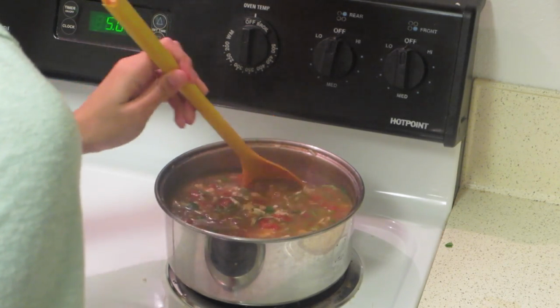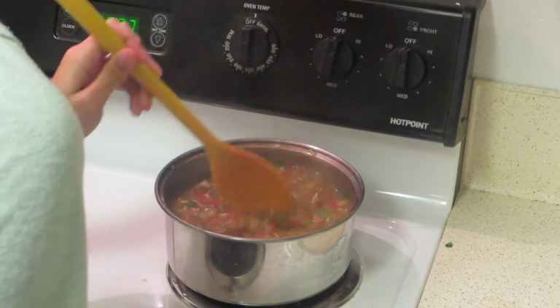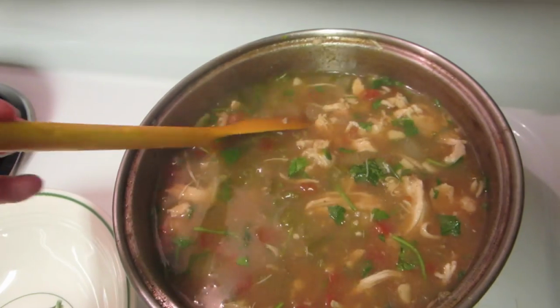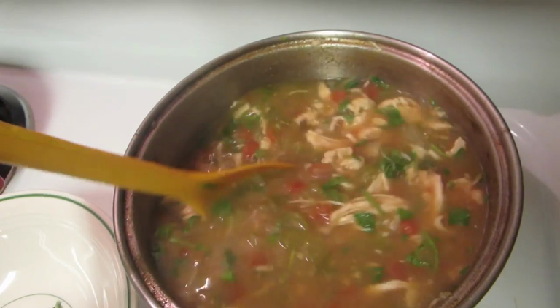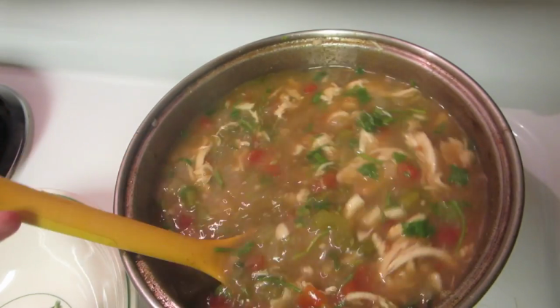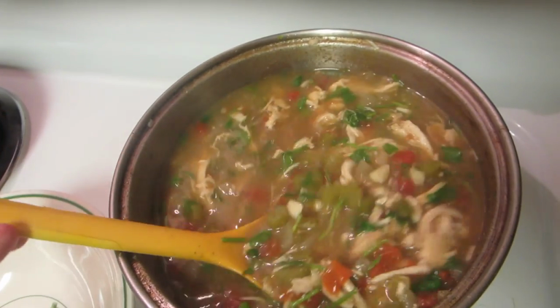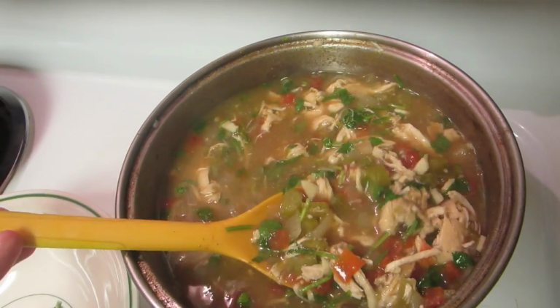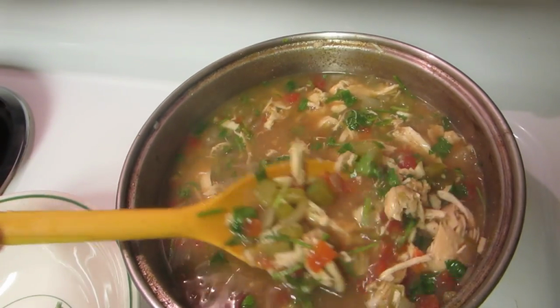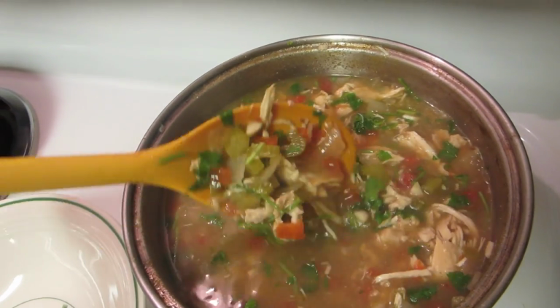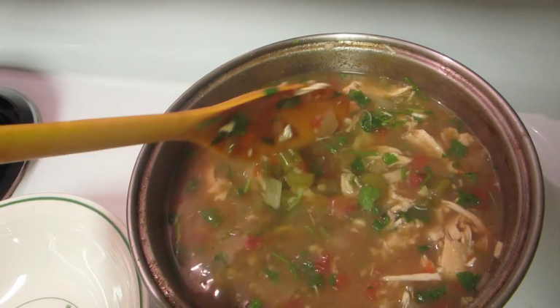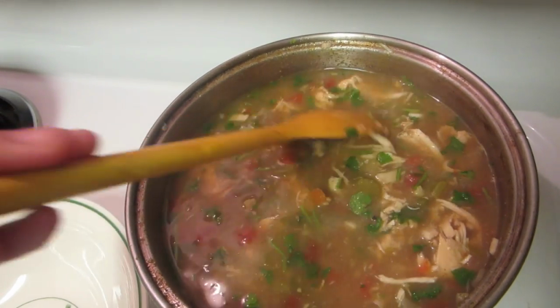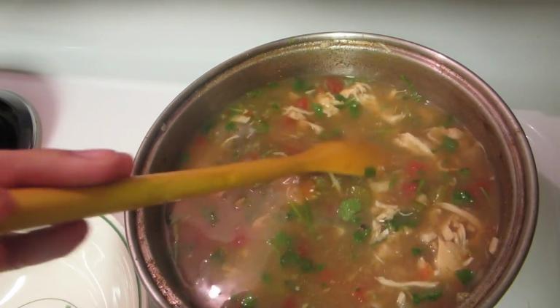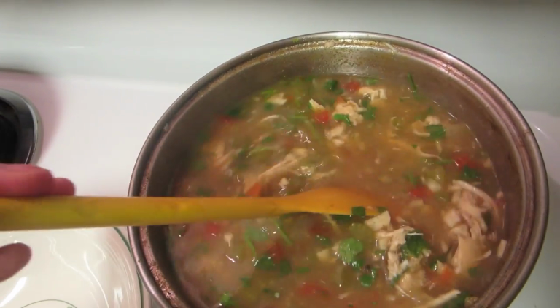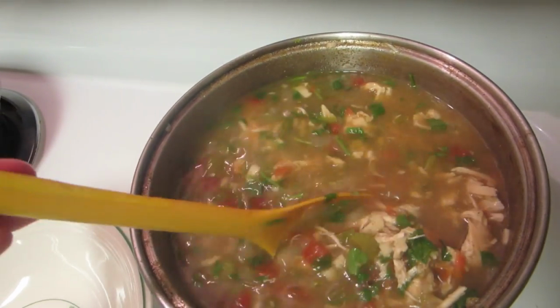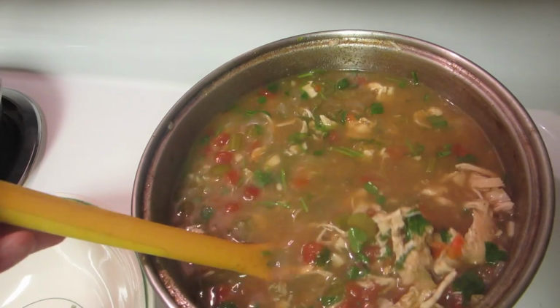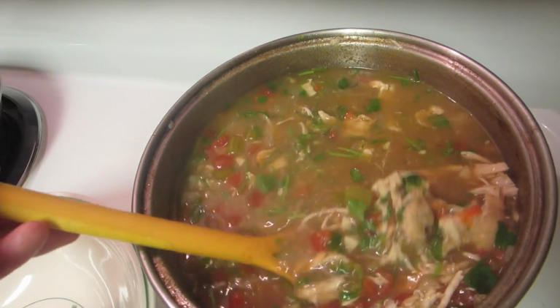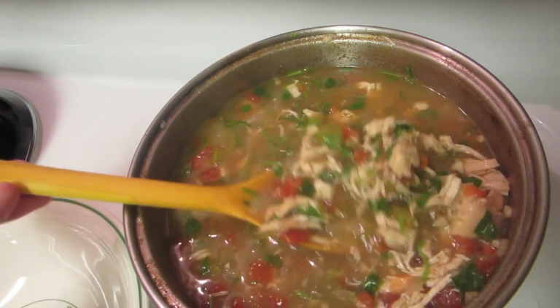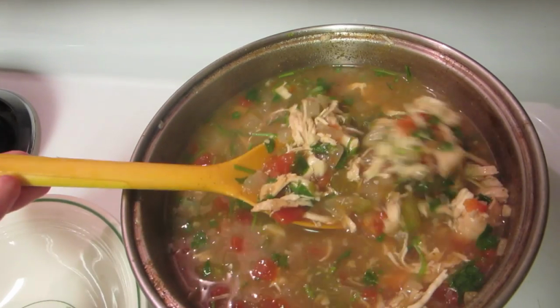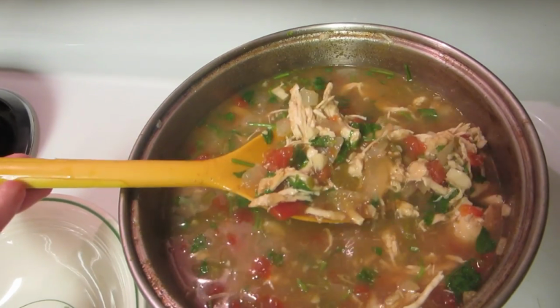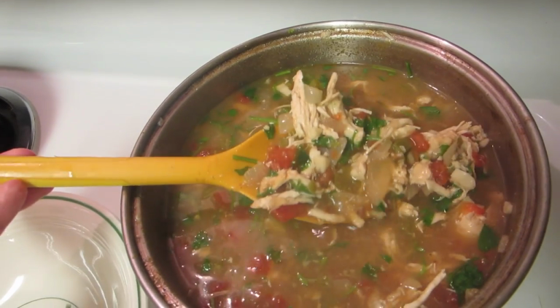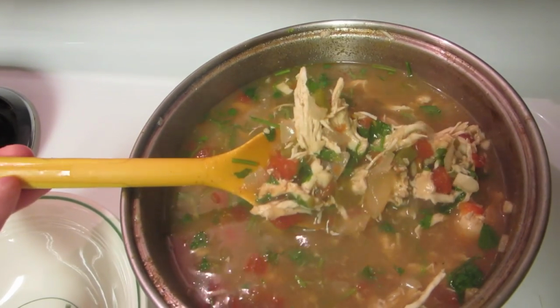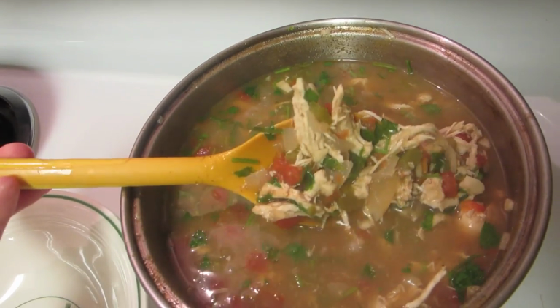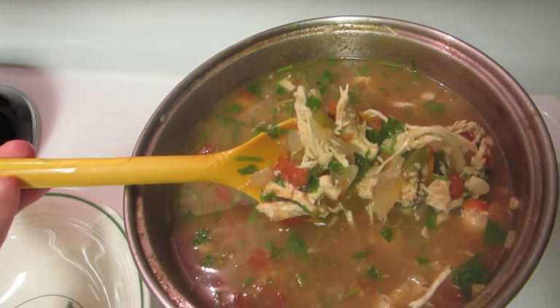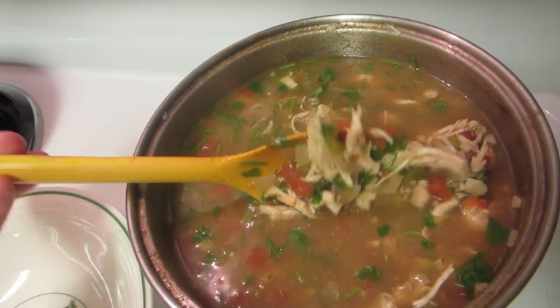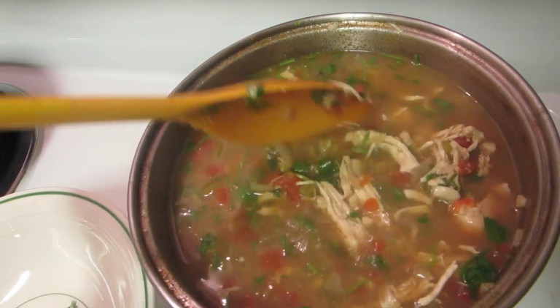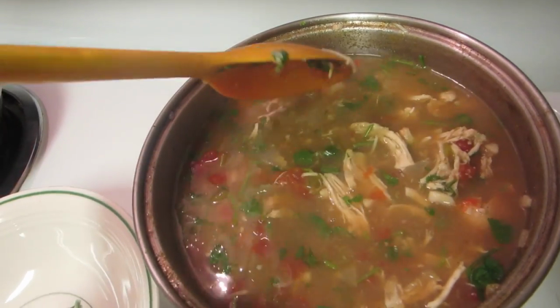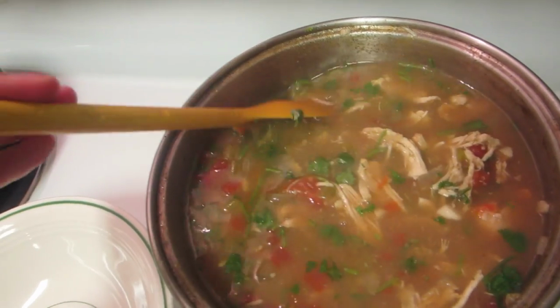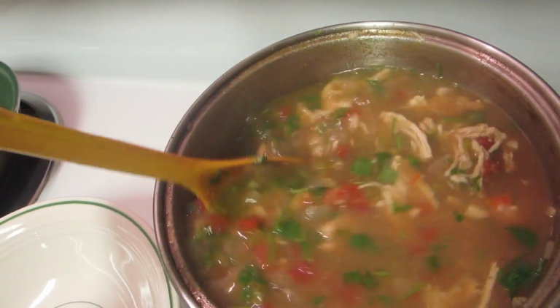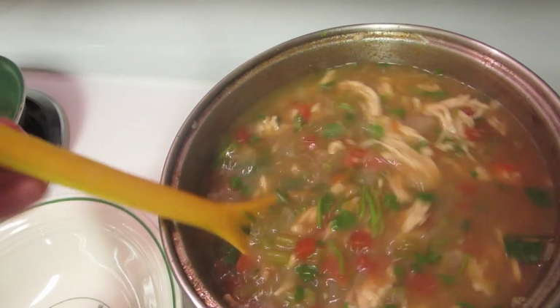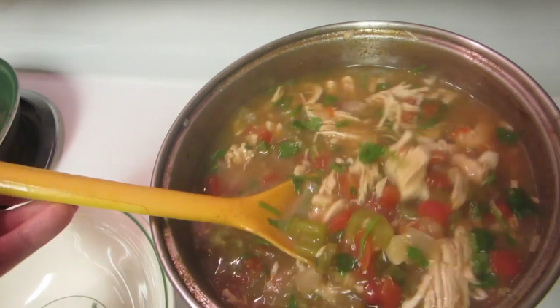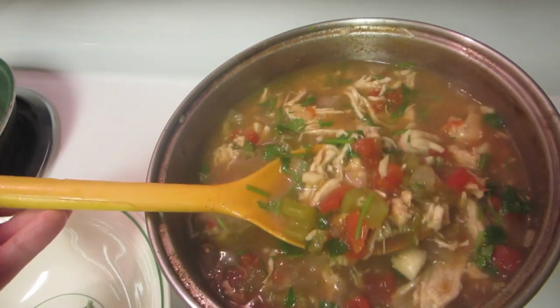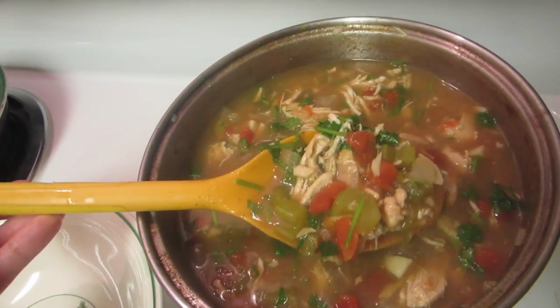Here's the finished Mexican Chicken Lime Soup and it looks so delicious — I'm so ready to eat this!